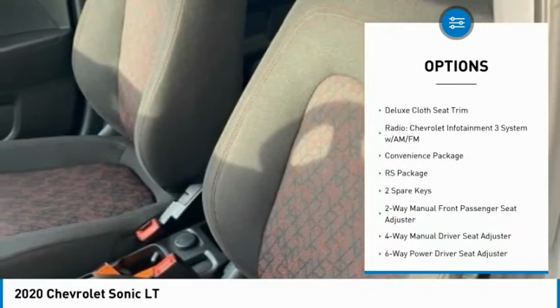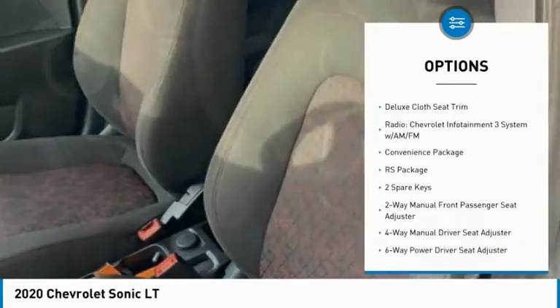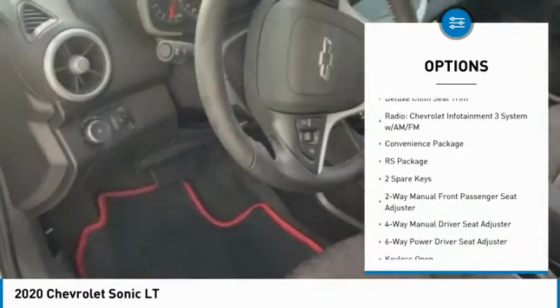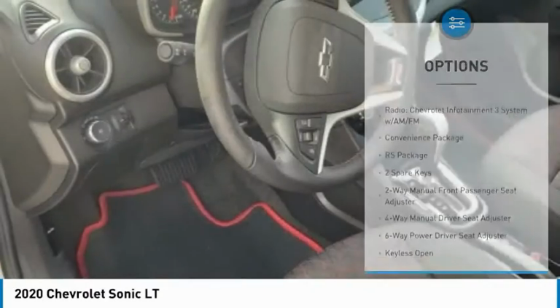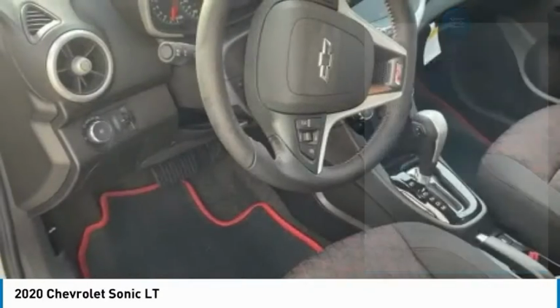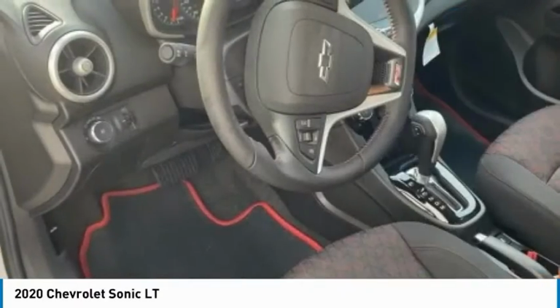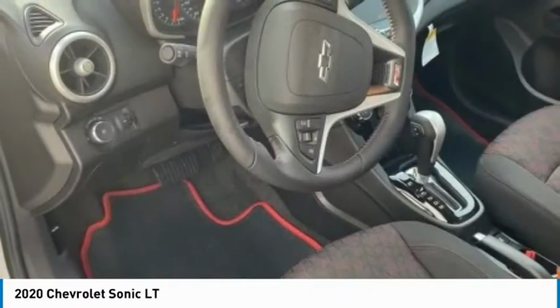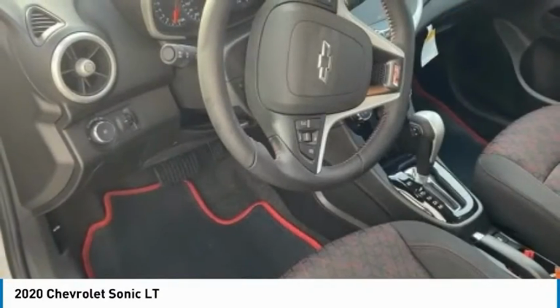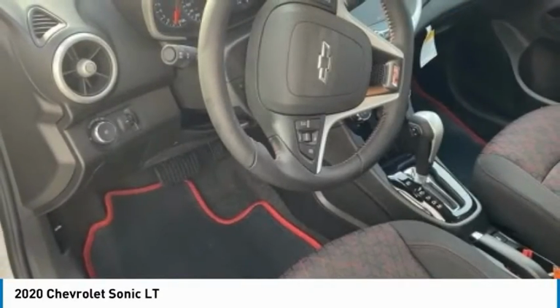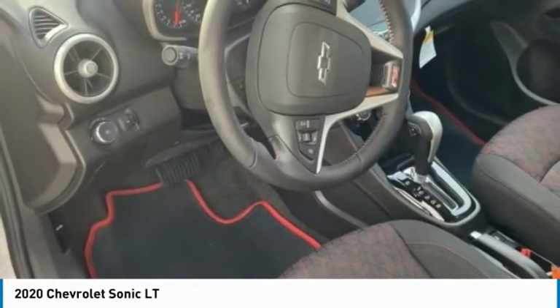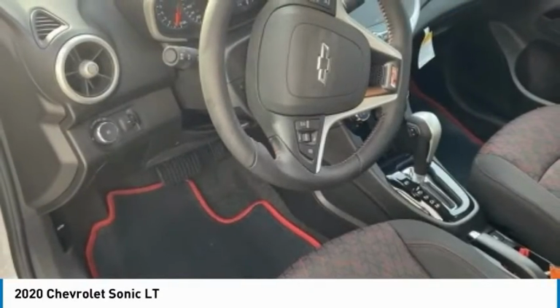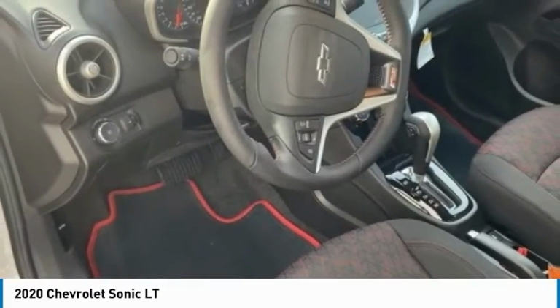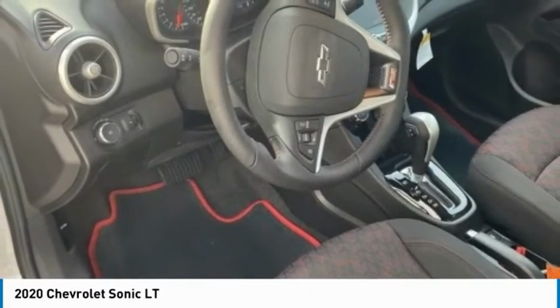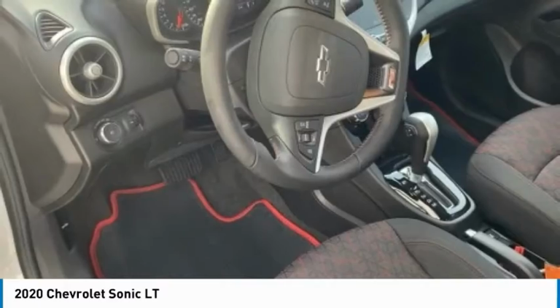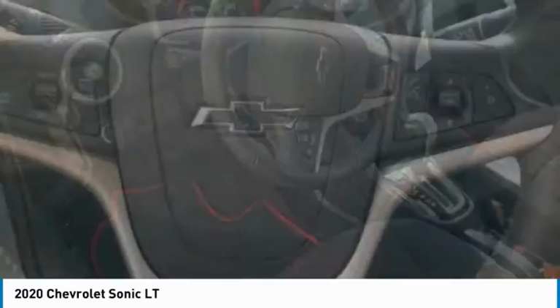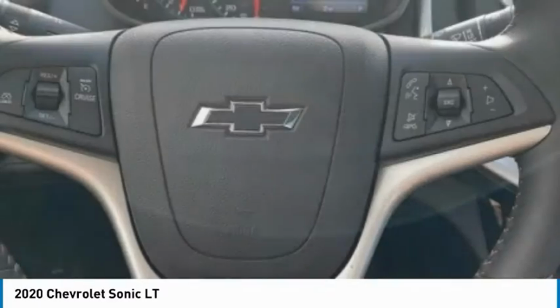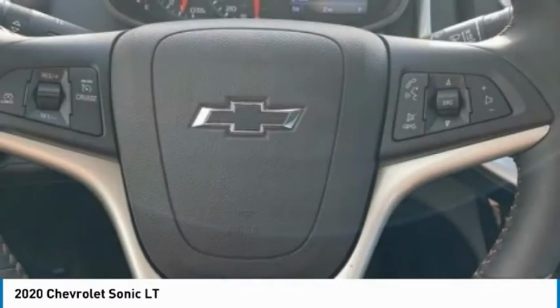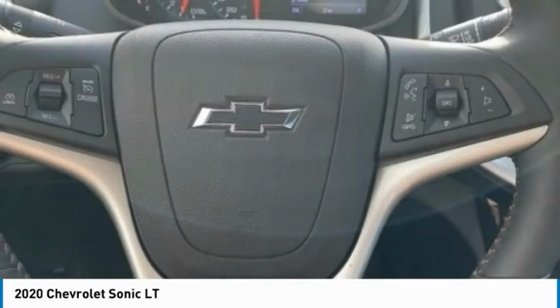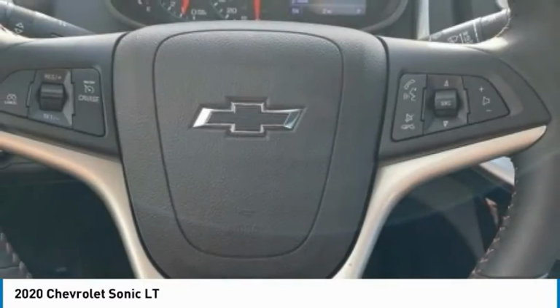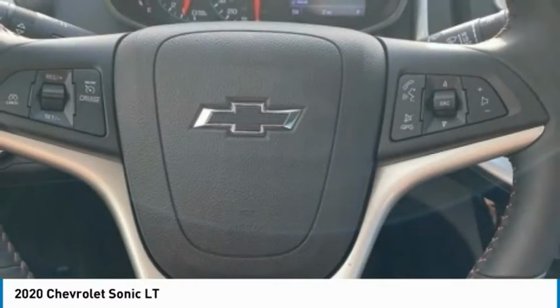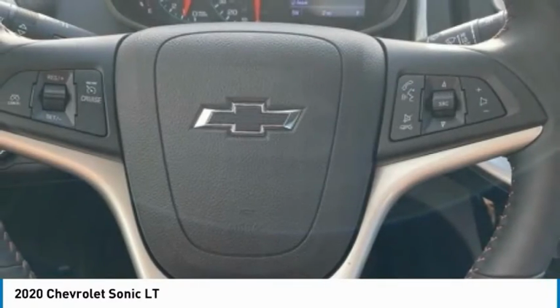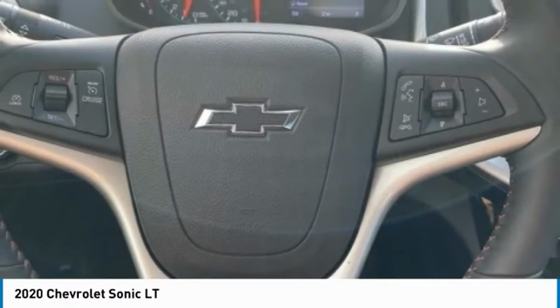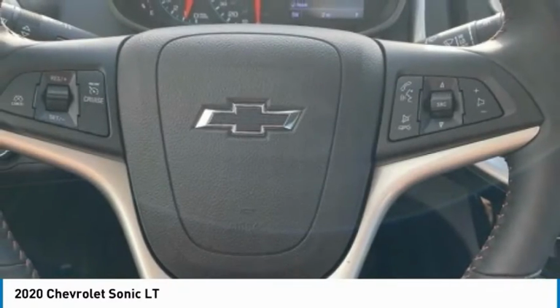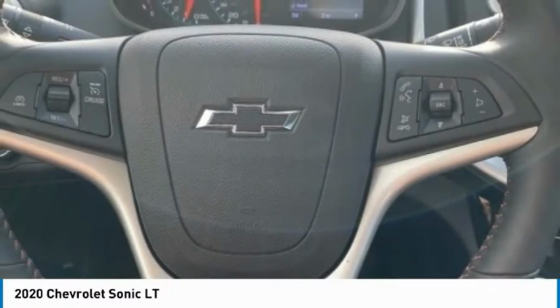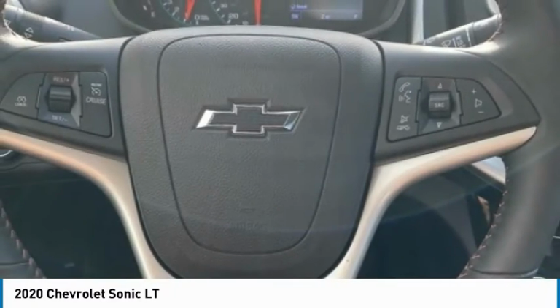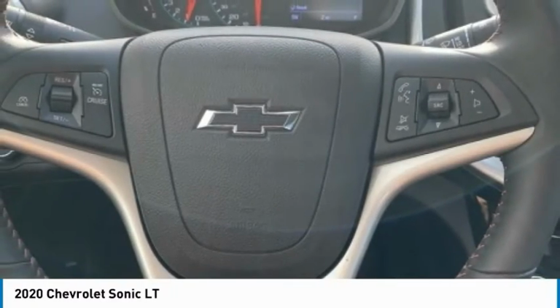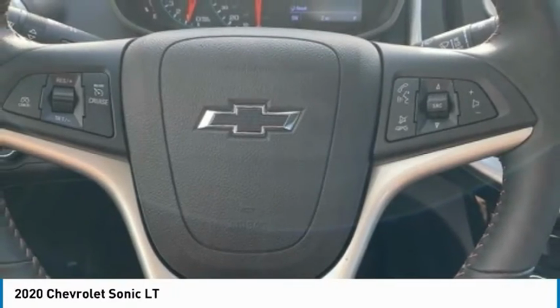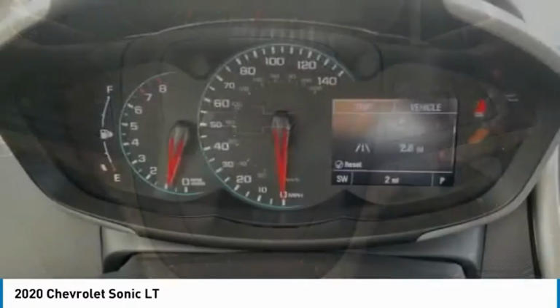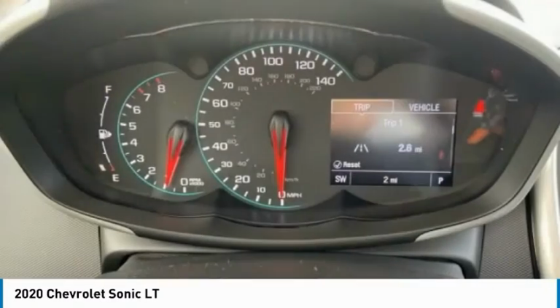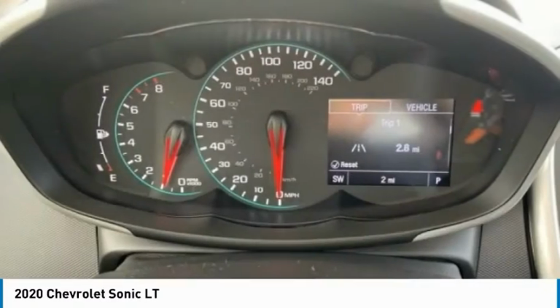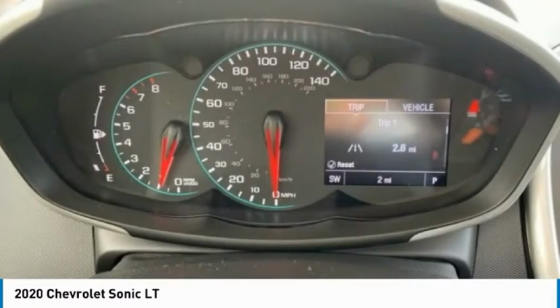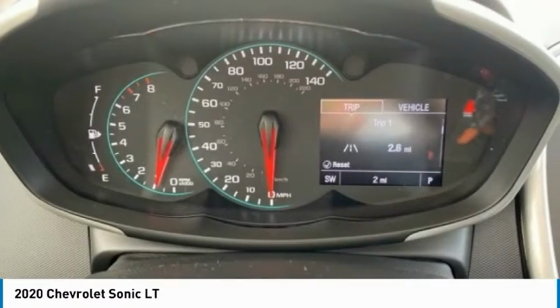Front wheel independent suspension, rear window defroster, heated front seats, keyless start. Come take a test drive today.